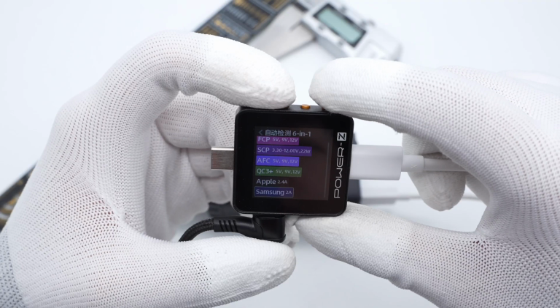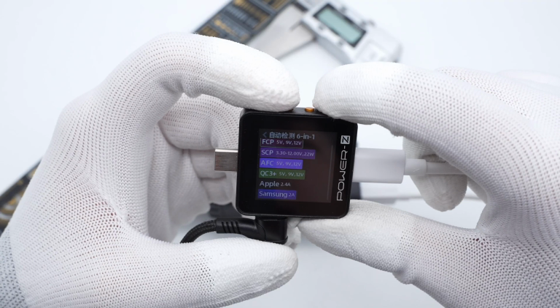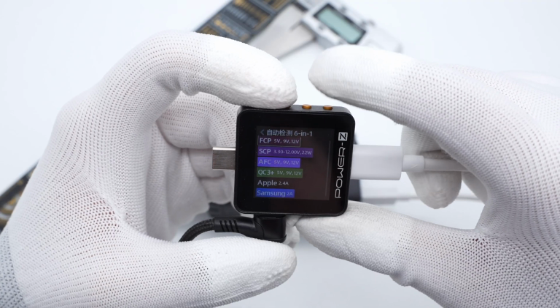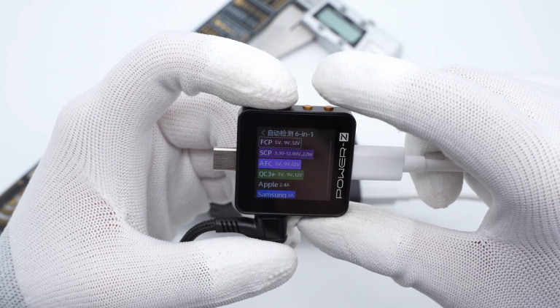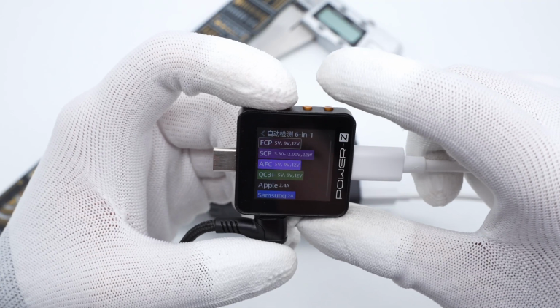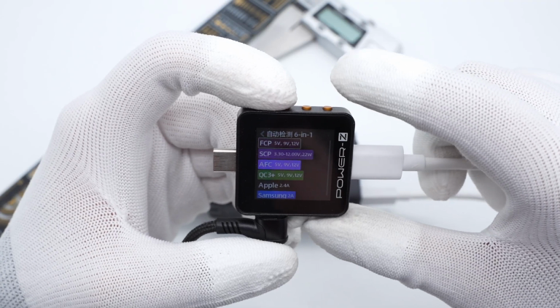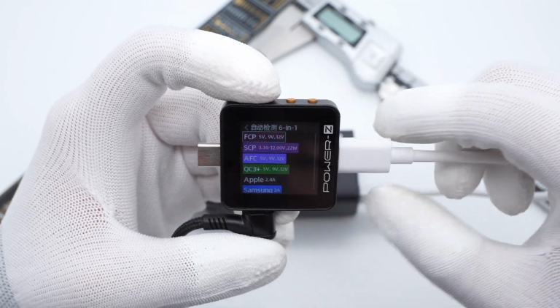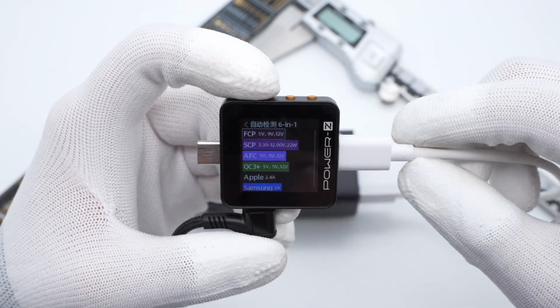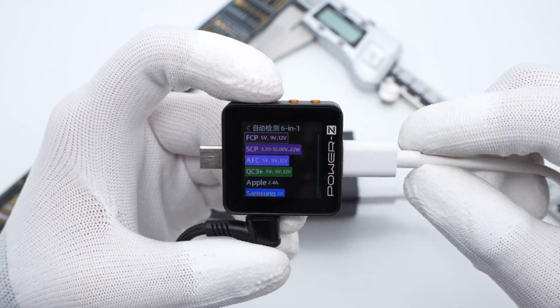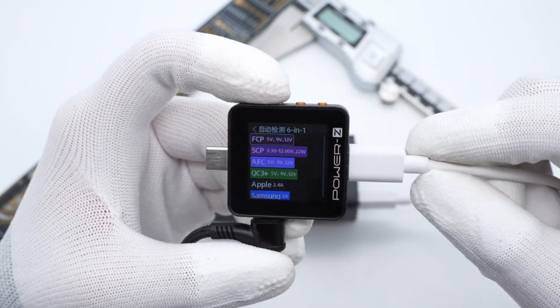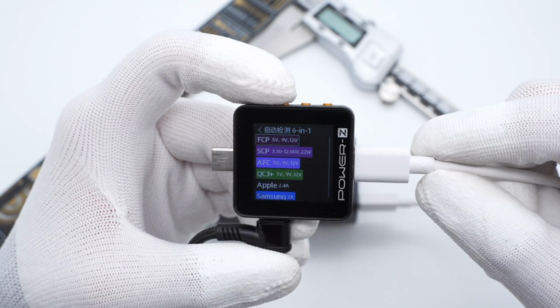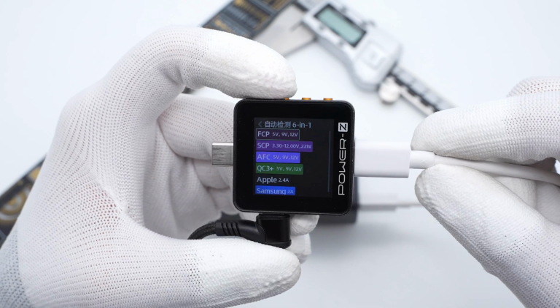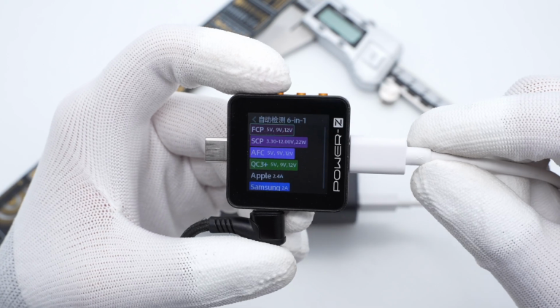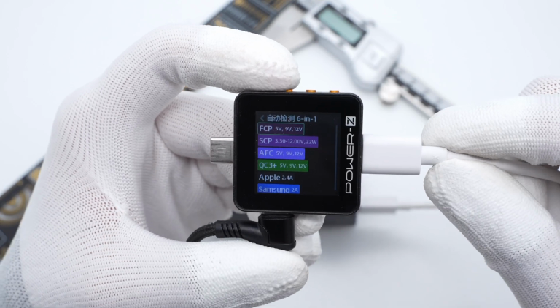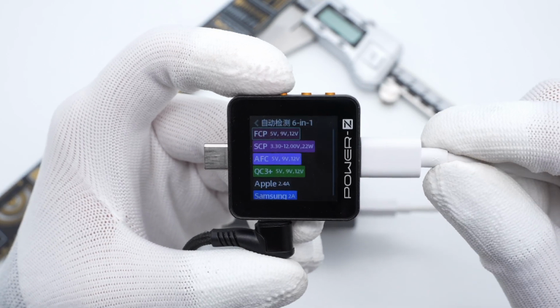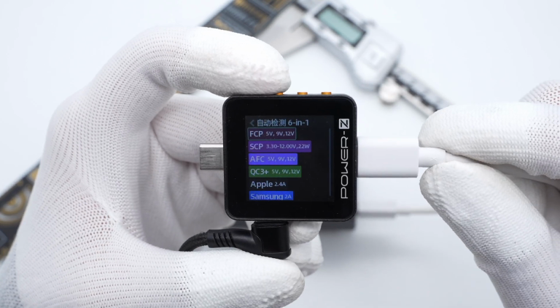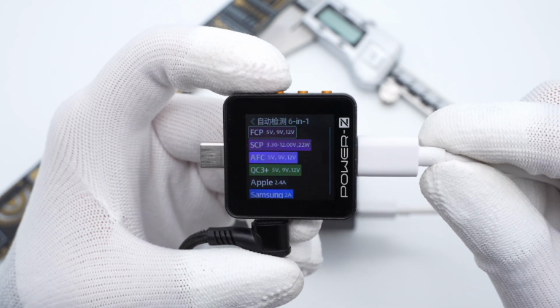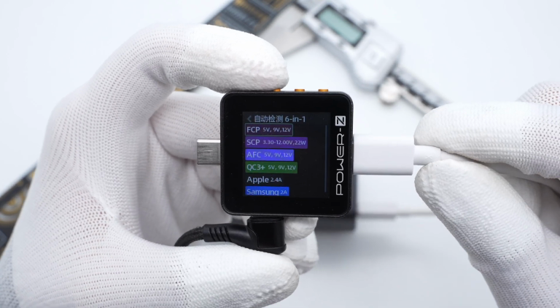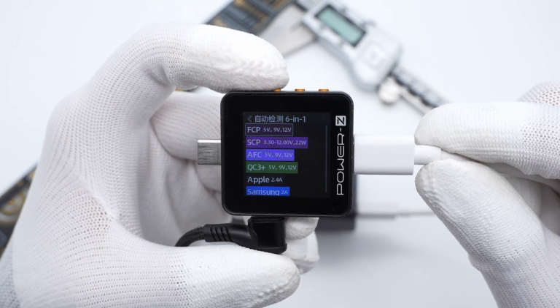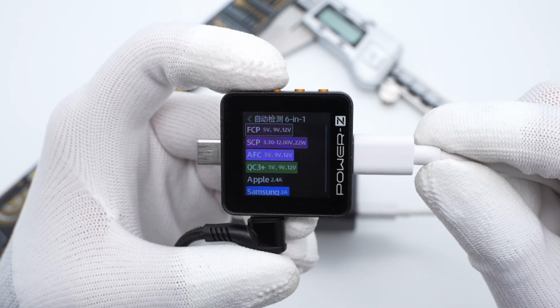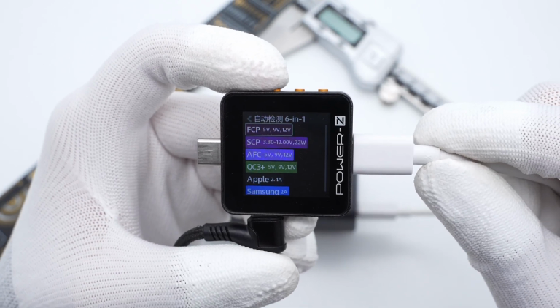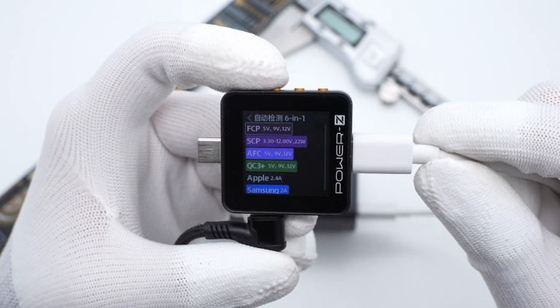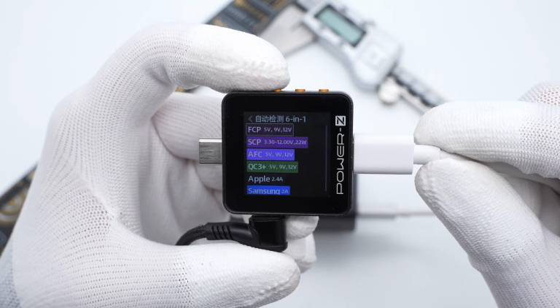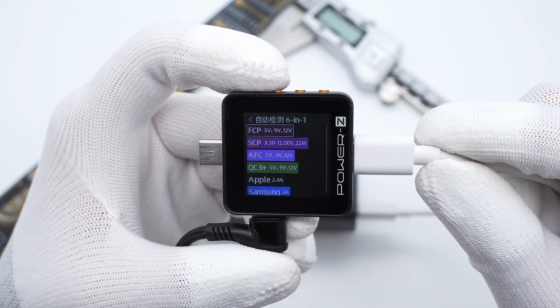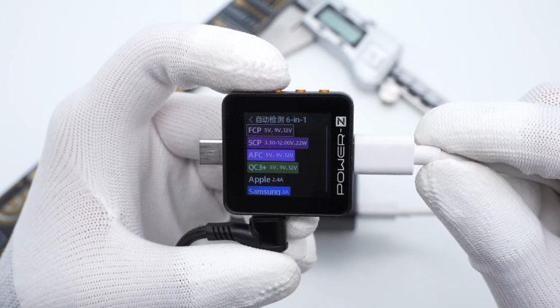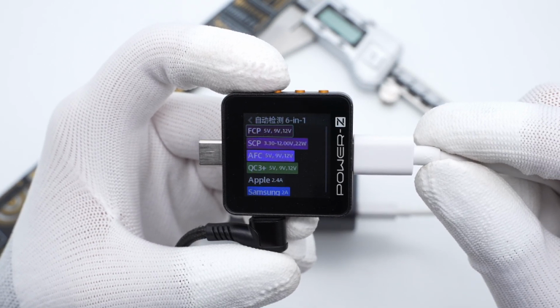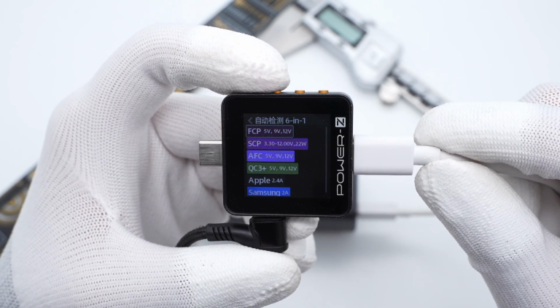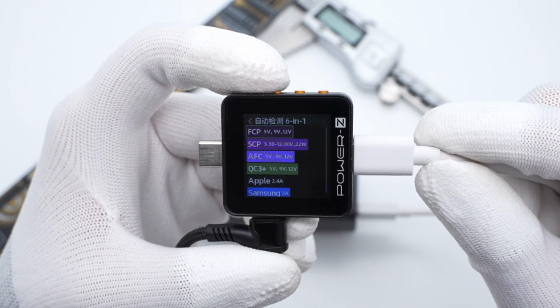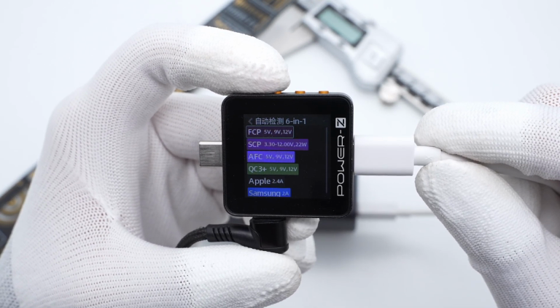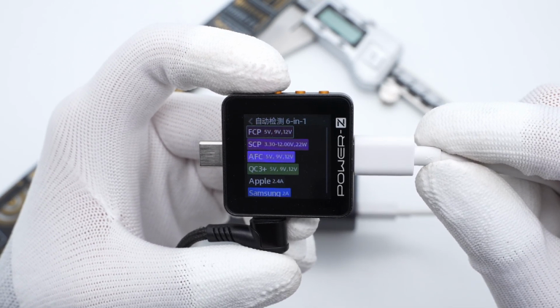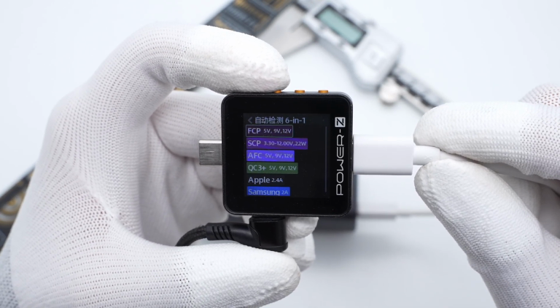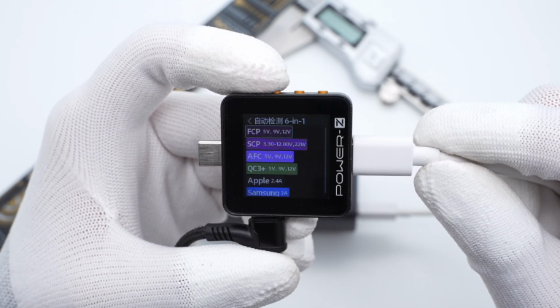The USB-A port supports FCP, SCP, AFC, and QC3 Plus fast charging protocols.